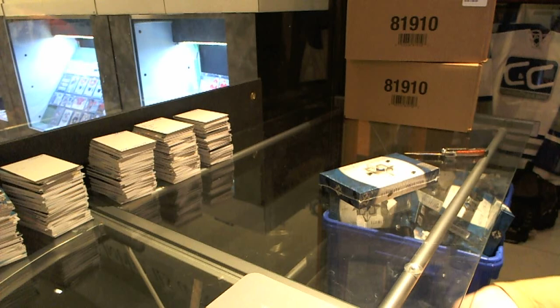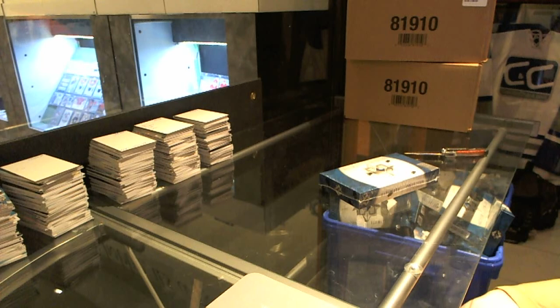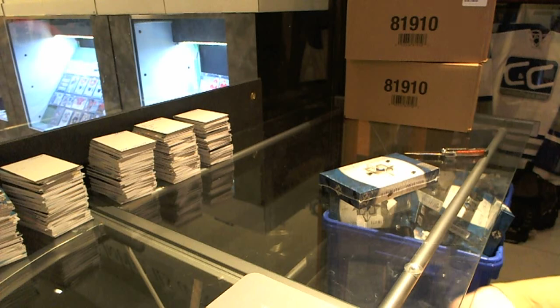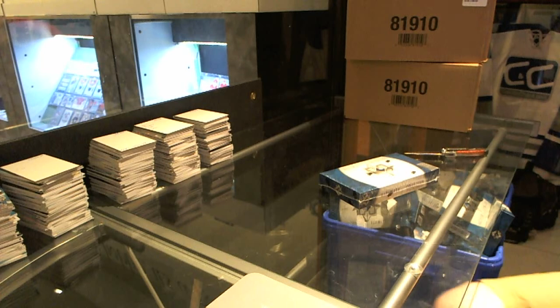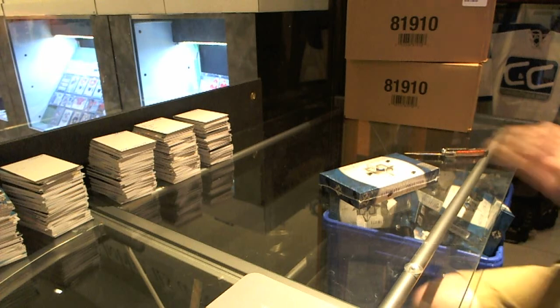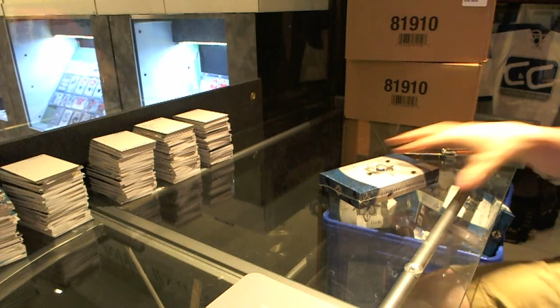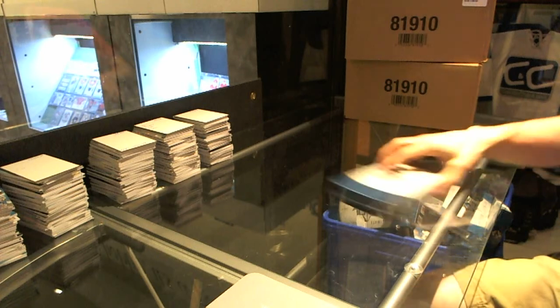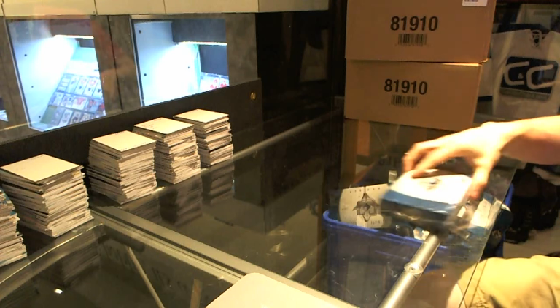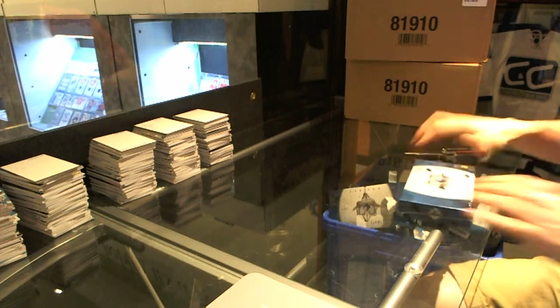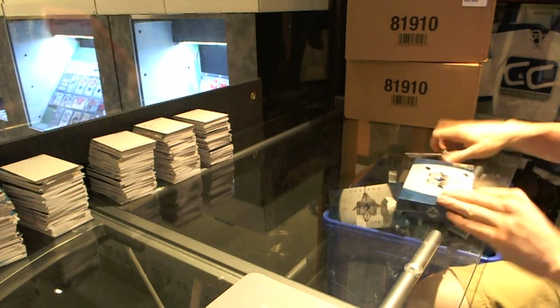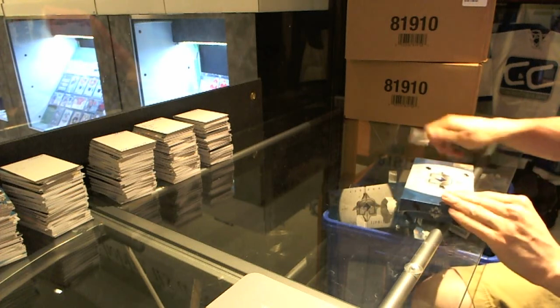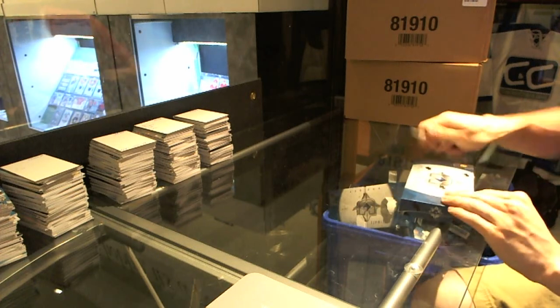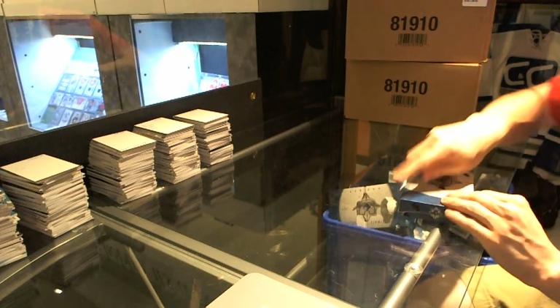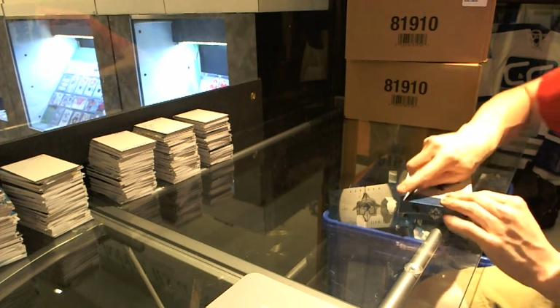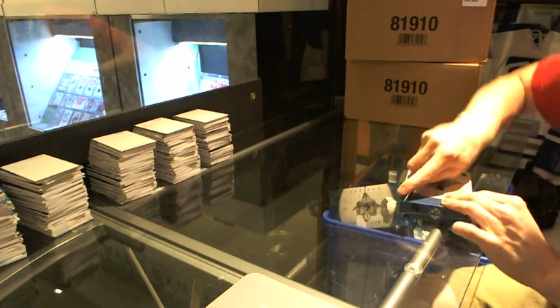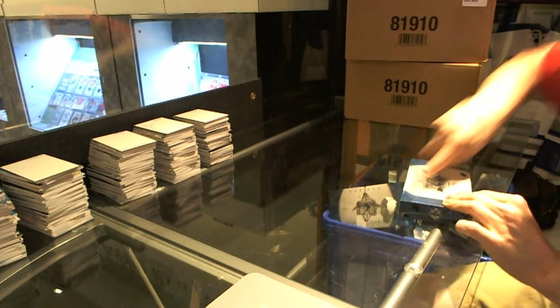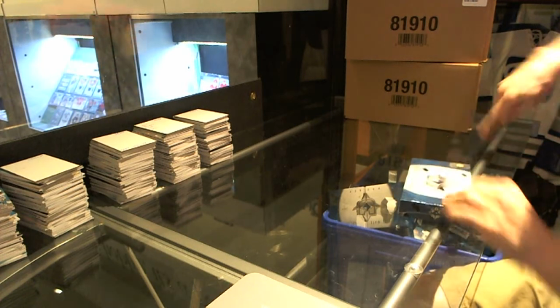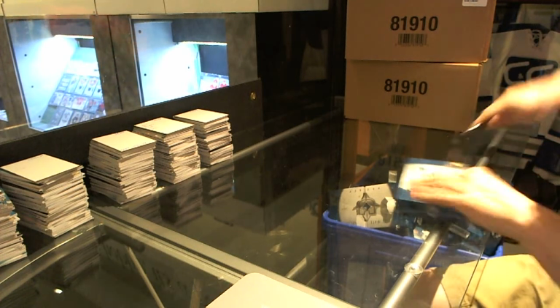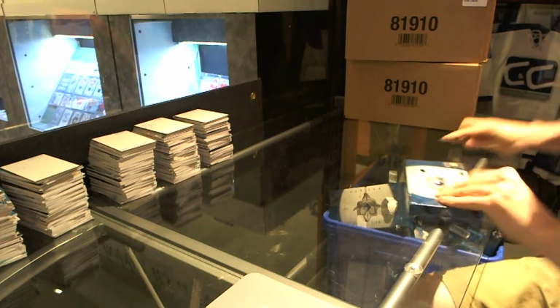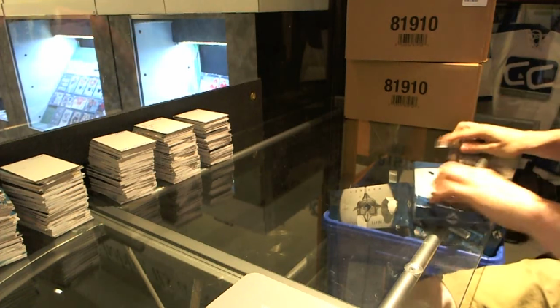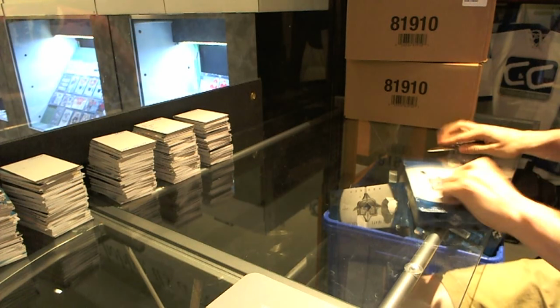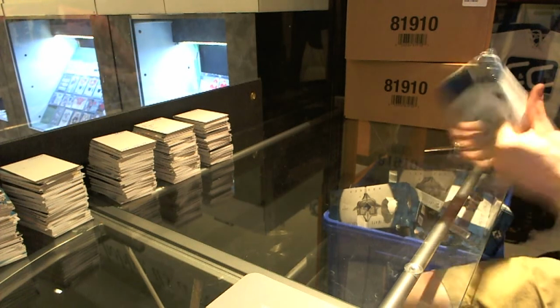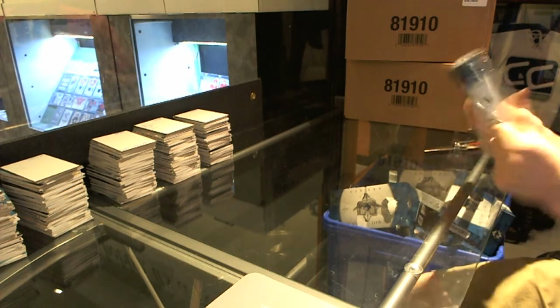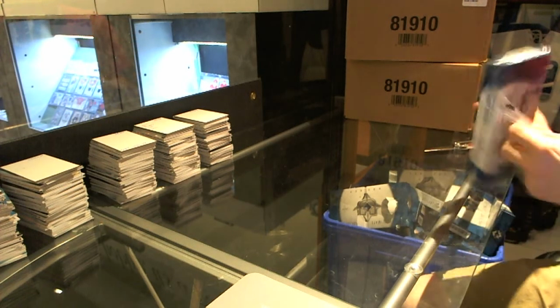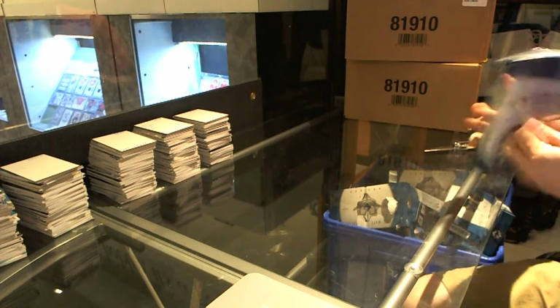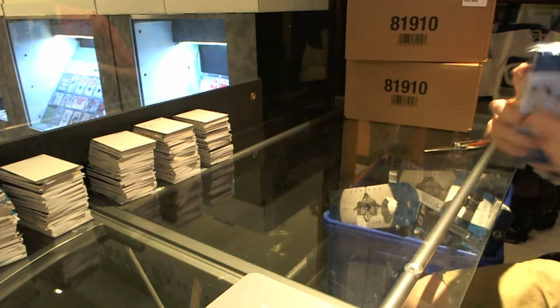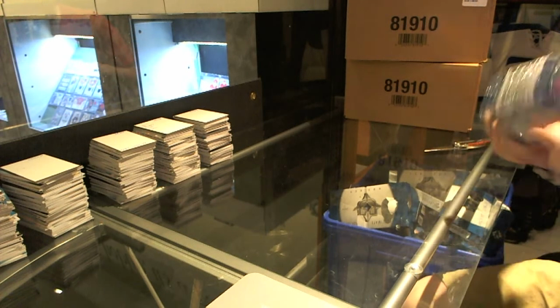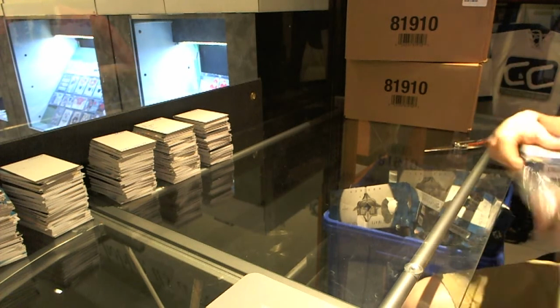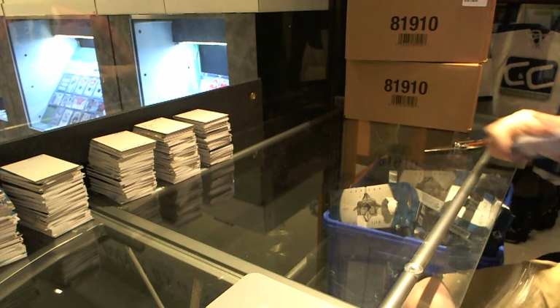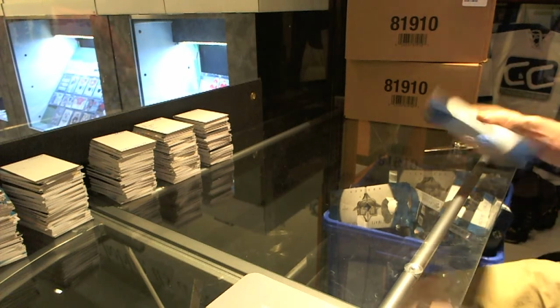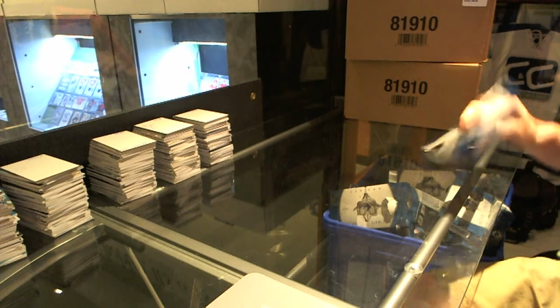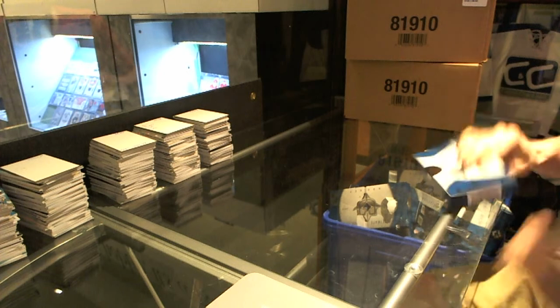Here we go, half-spin 18's box 13-14 Upper Deck Ultimate.